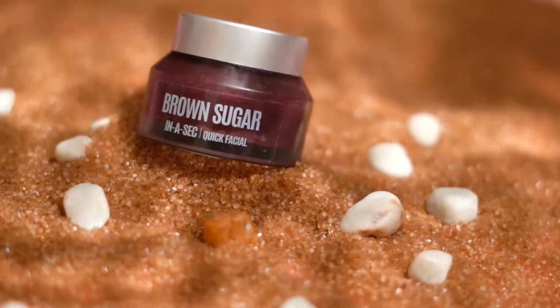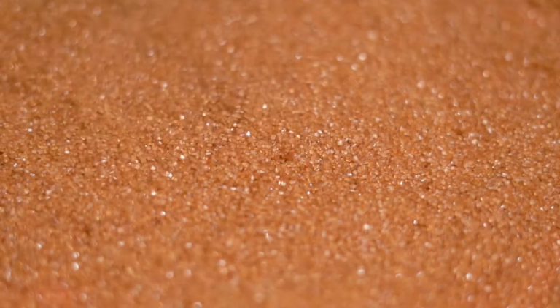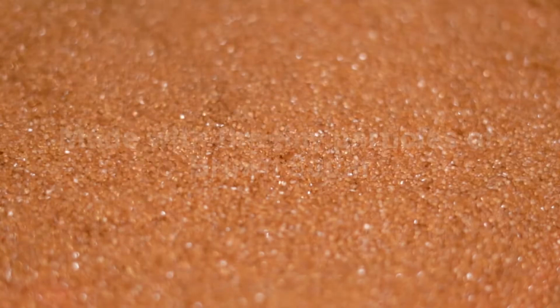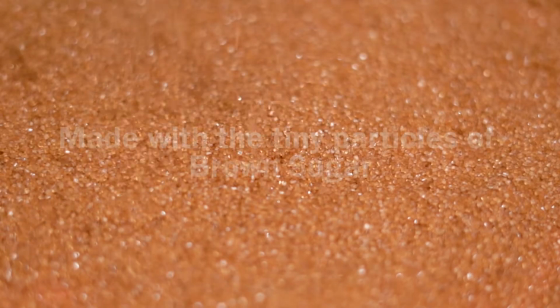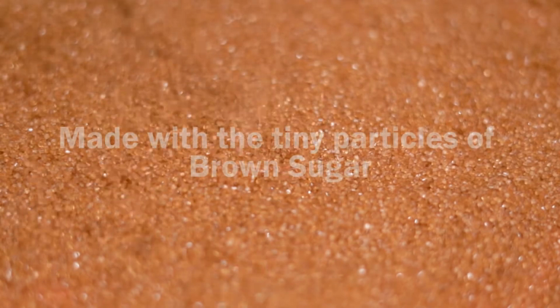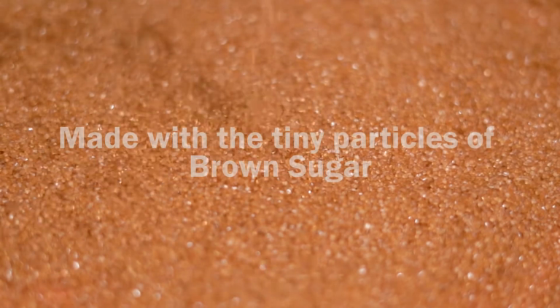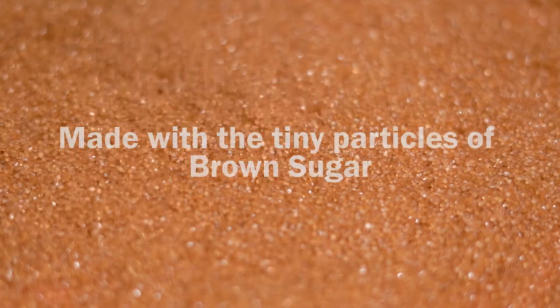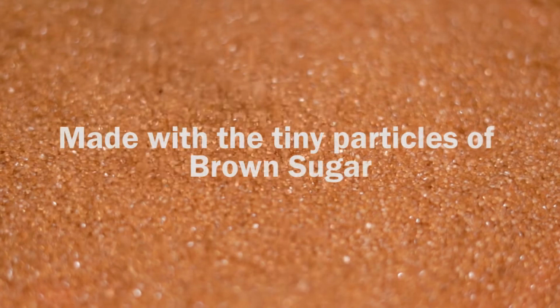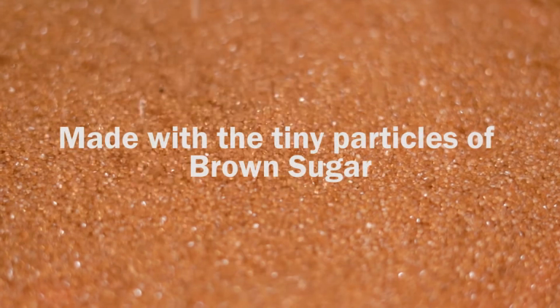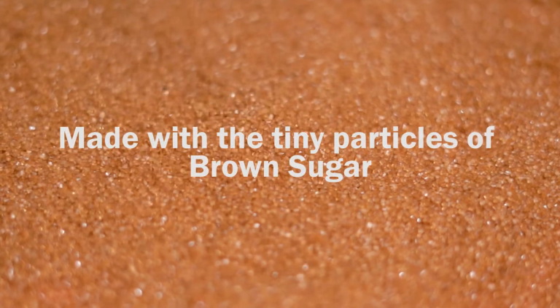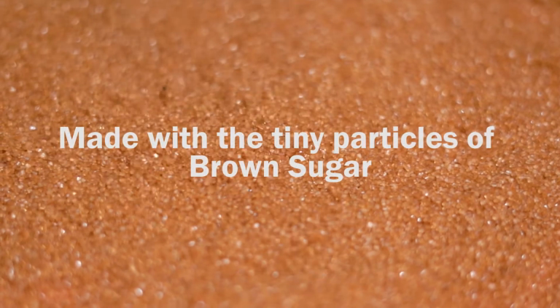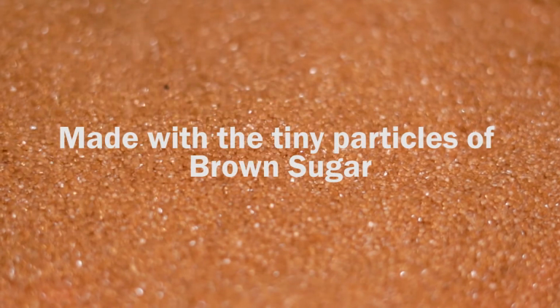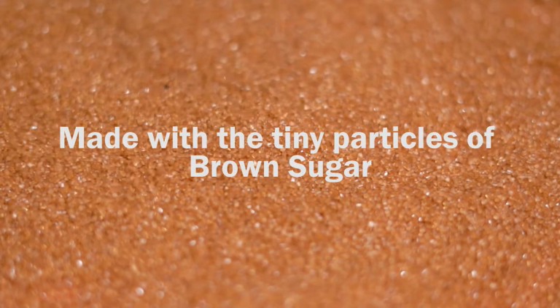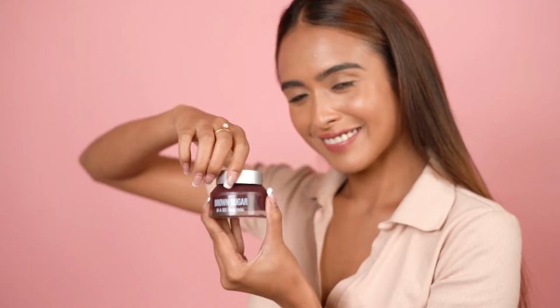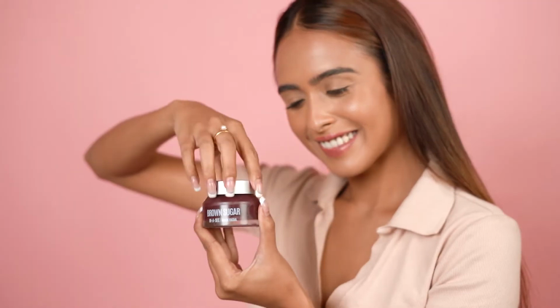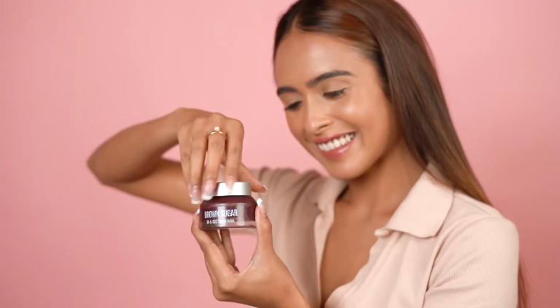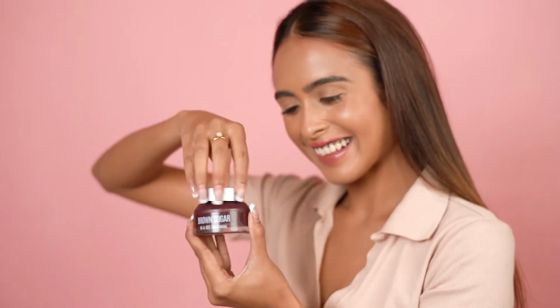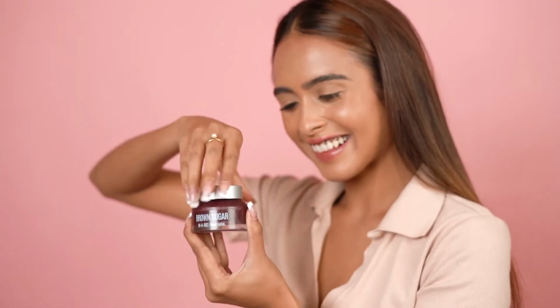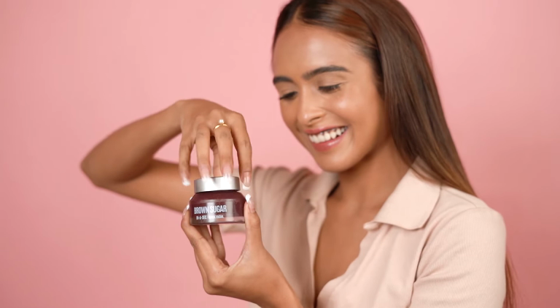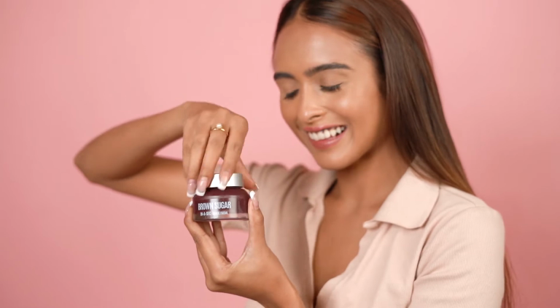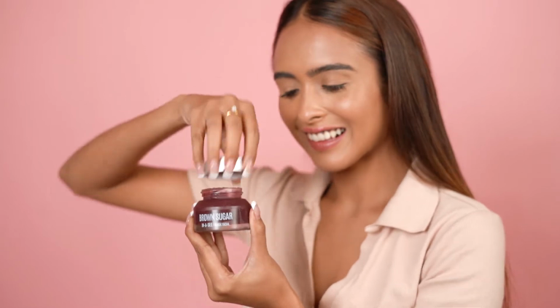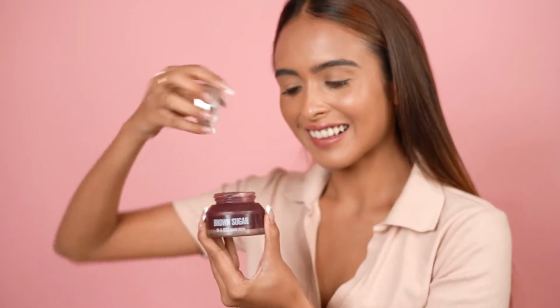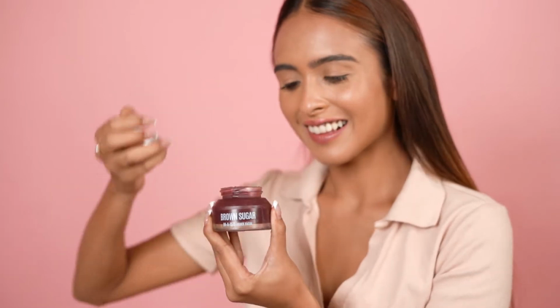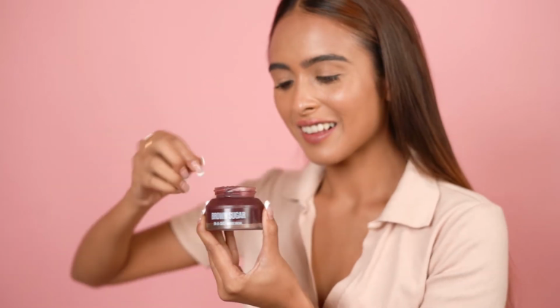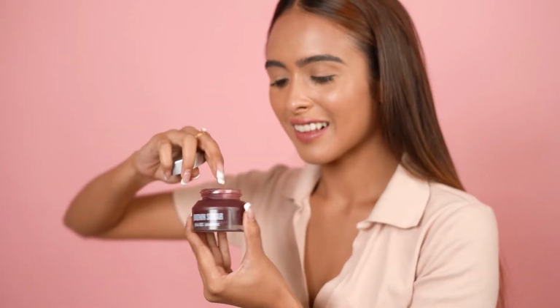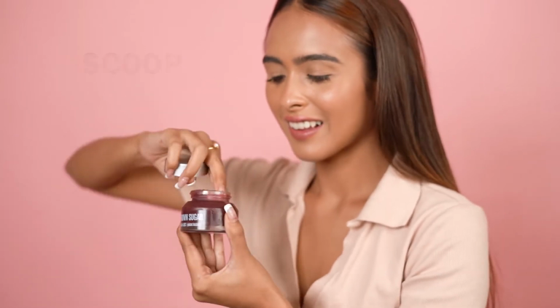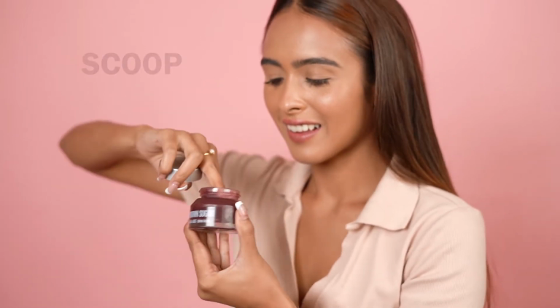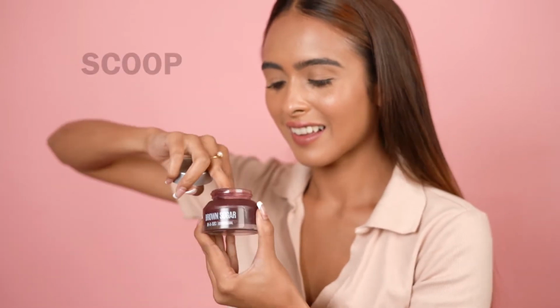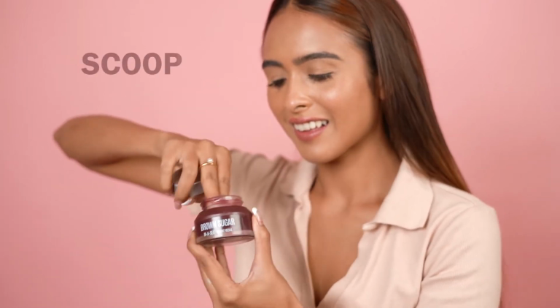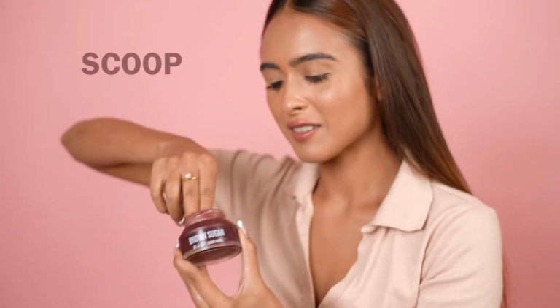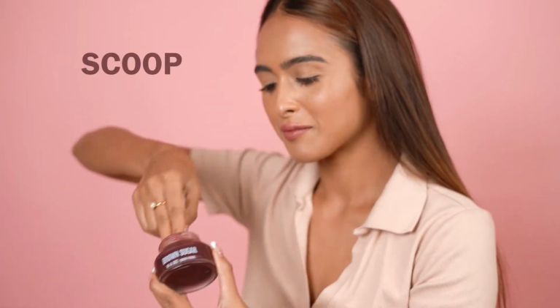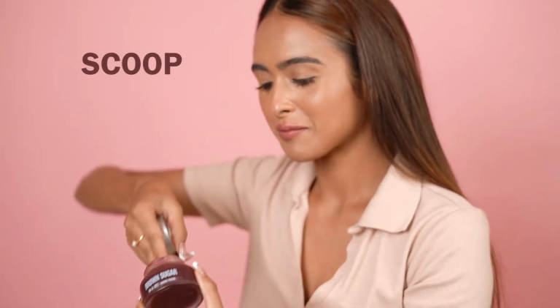The tiny particles of brown sugar lighten and smoothen your skin, keeping your skin healthy.